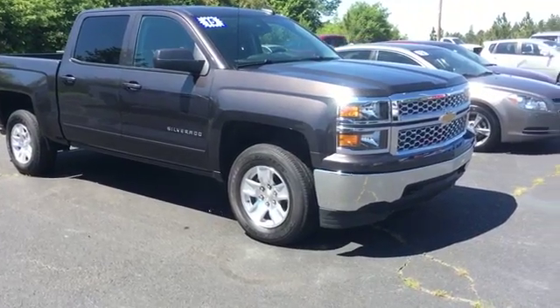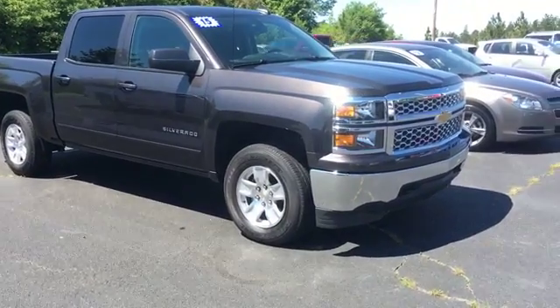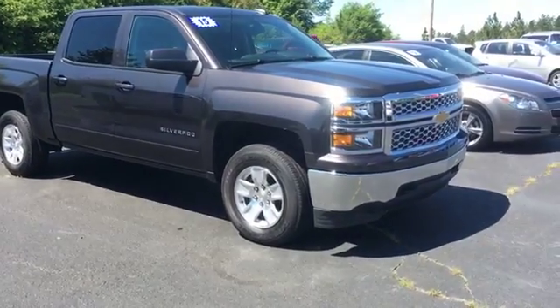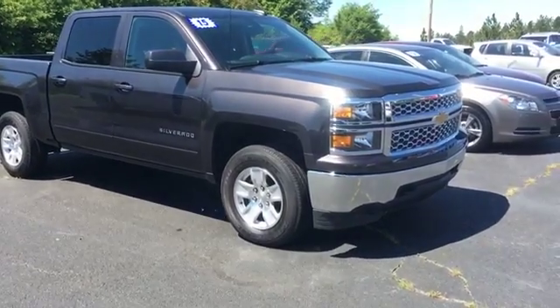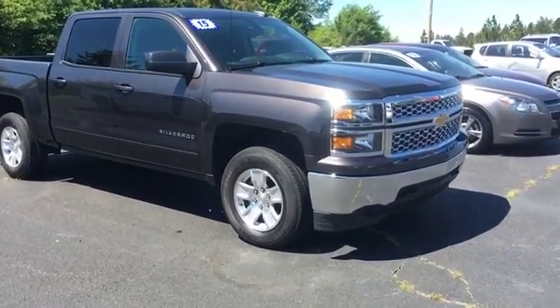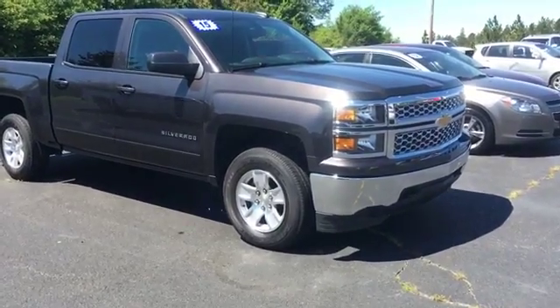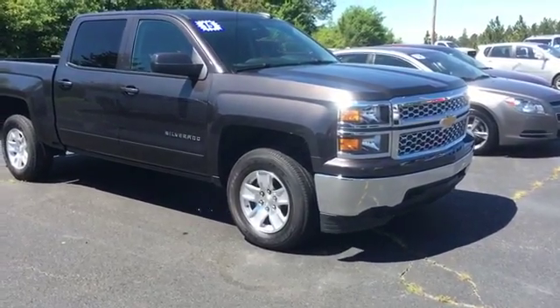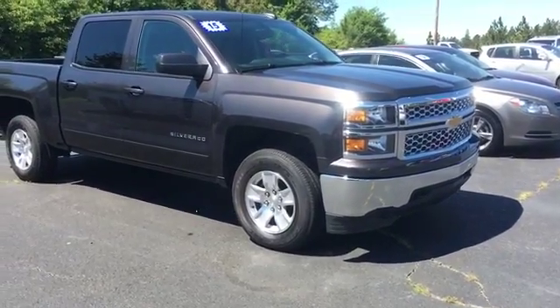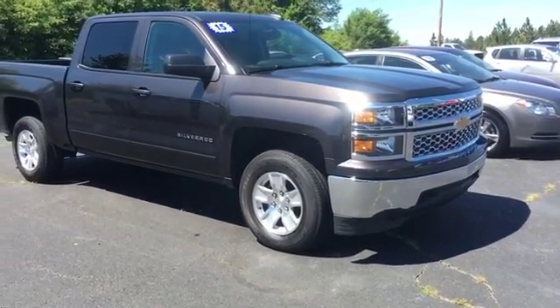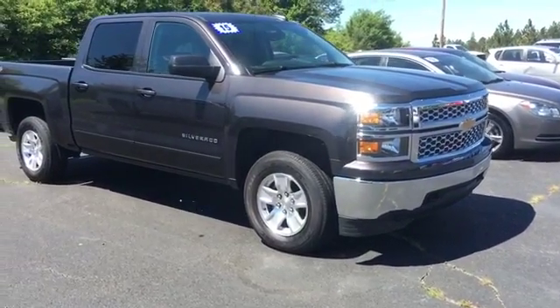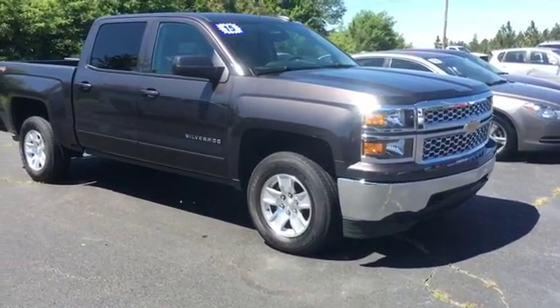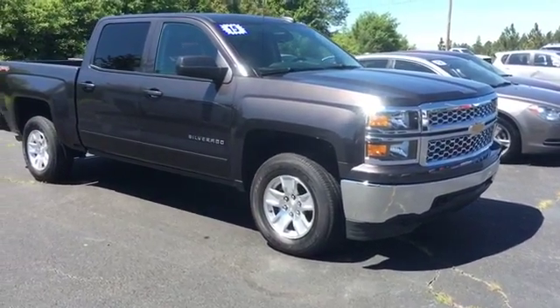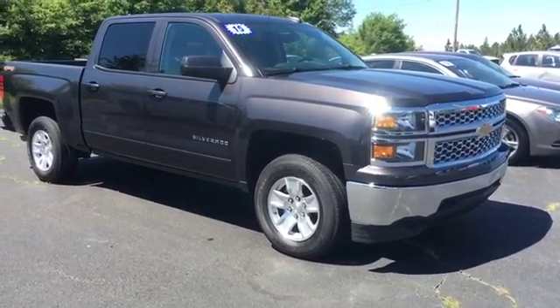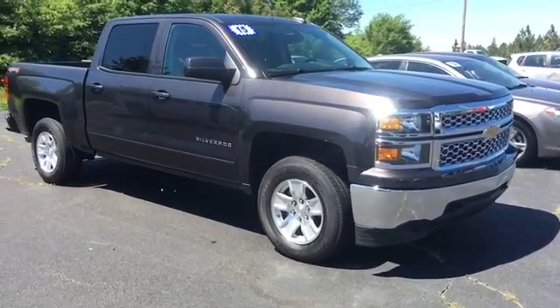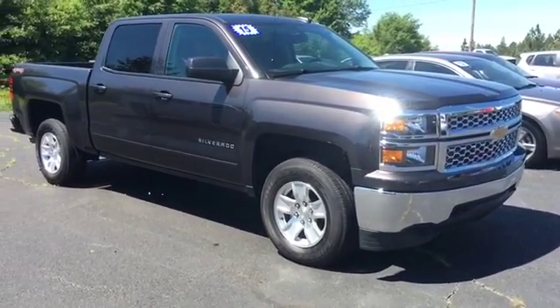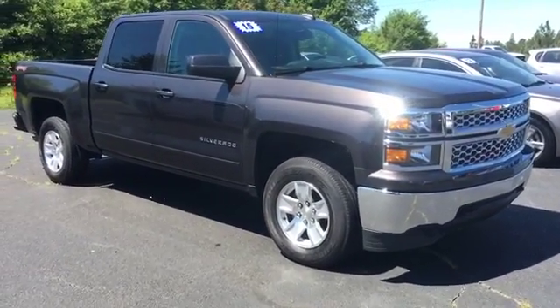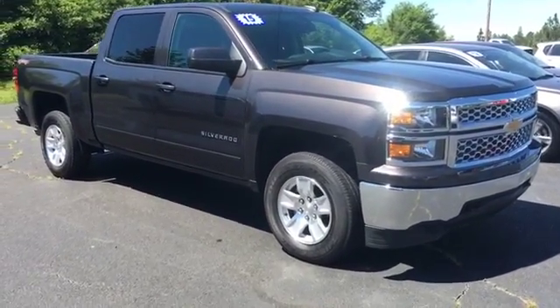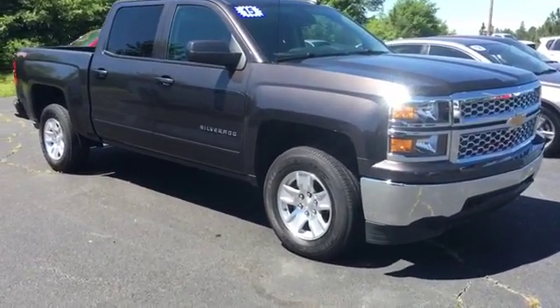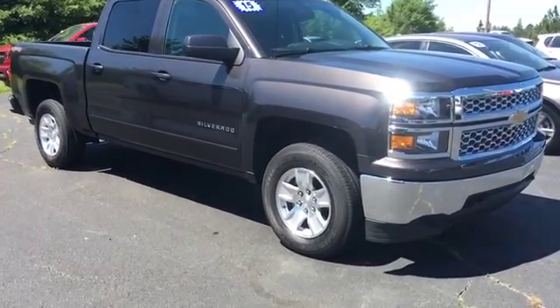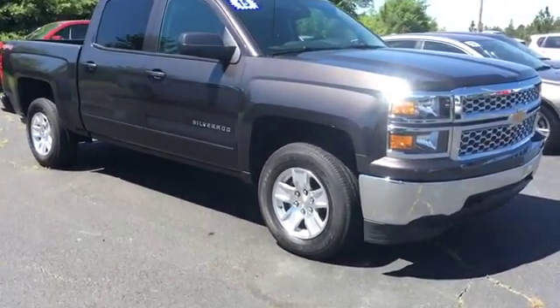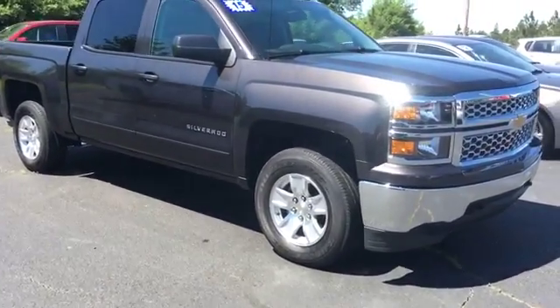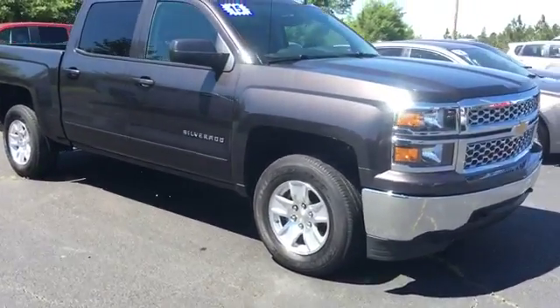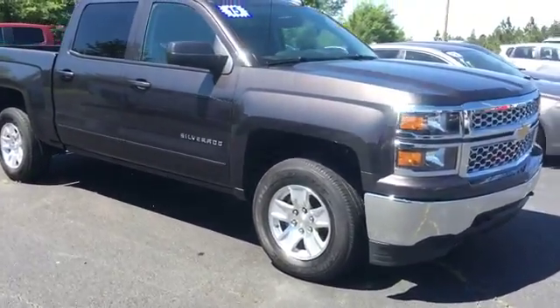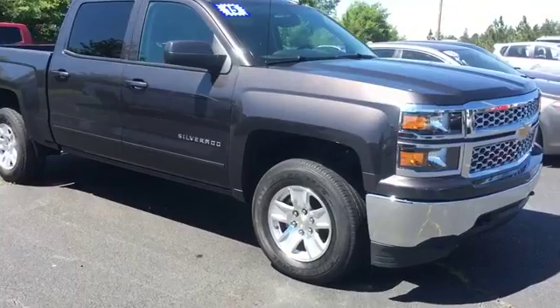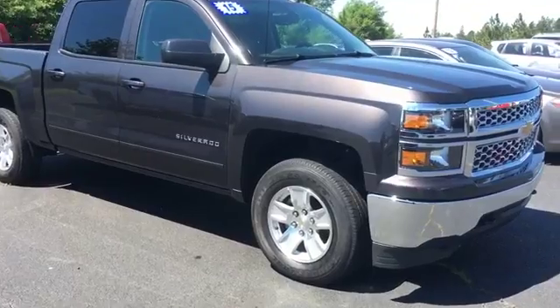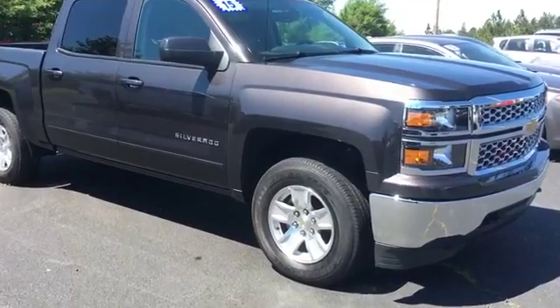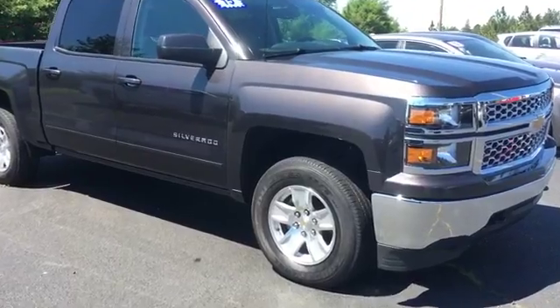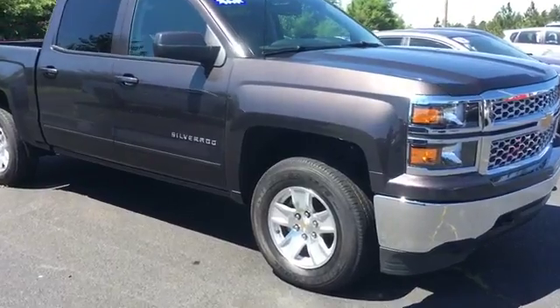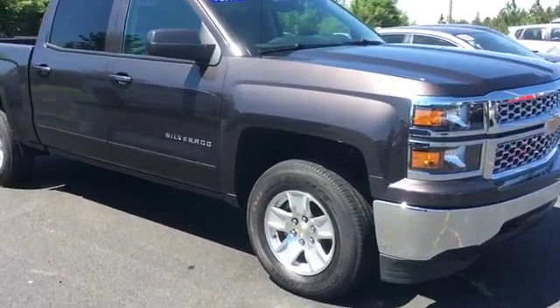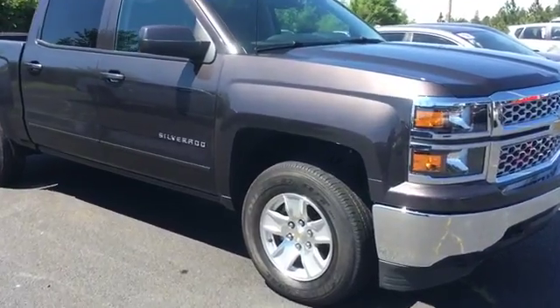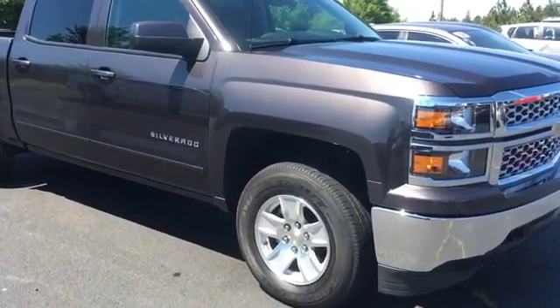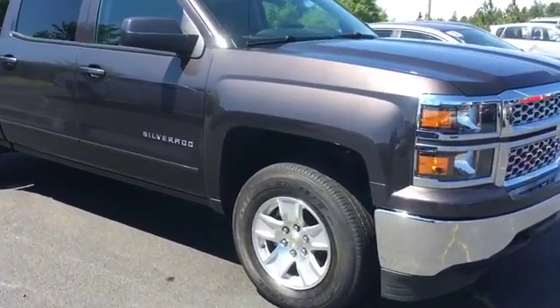David, Star Chevrolet. Today we're looking at a 2015 Tungsten Crew Cab Silverado.